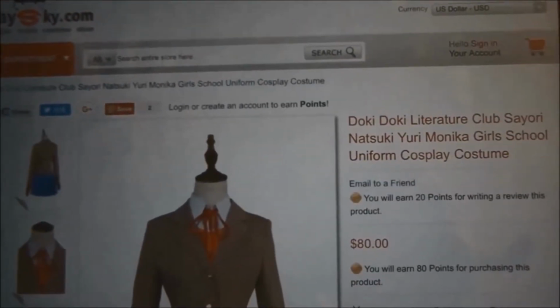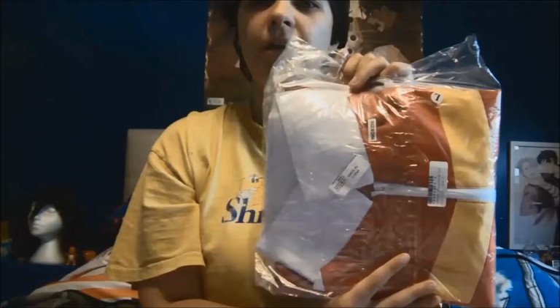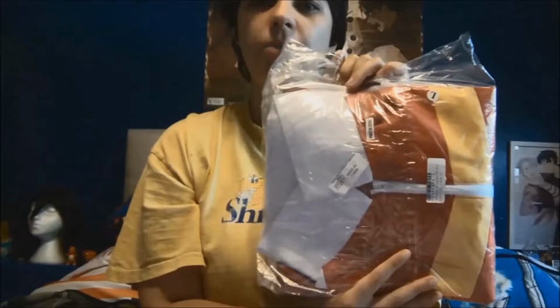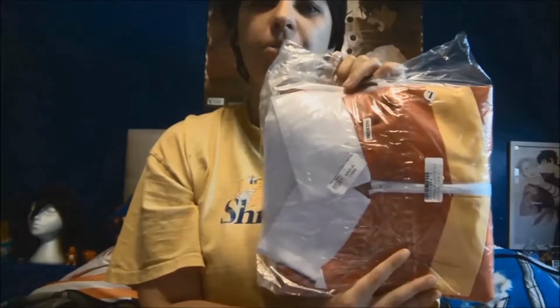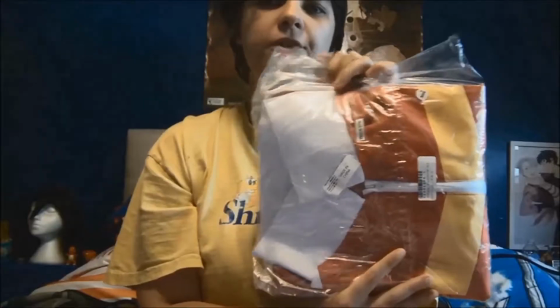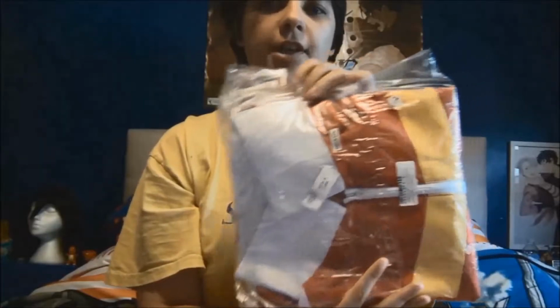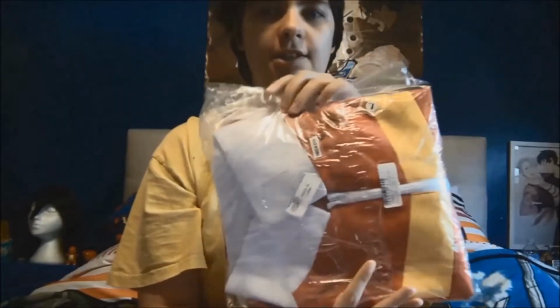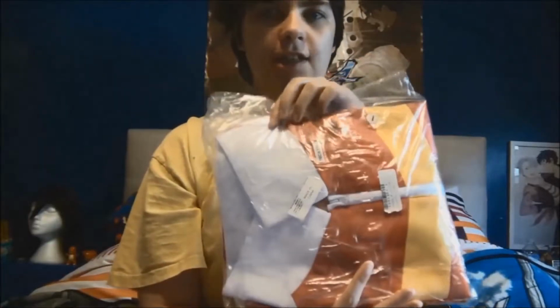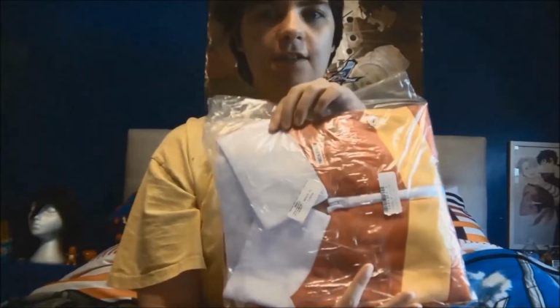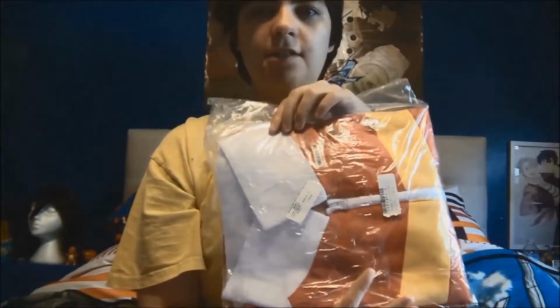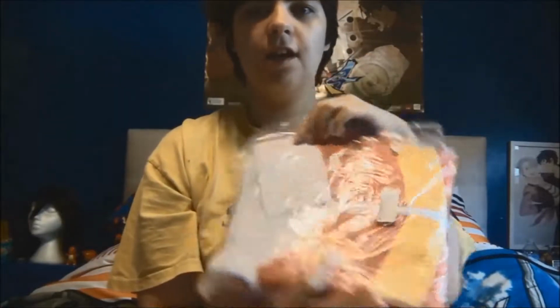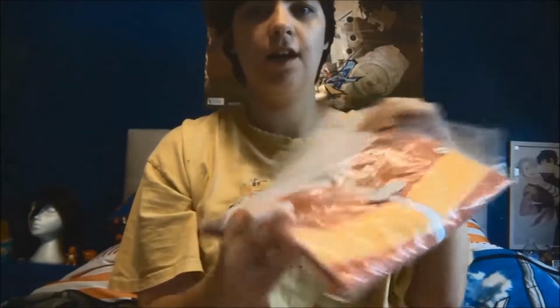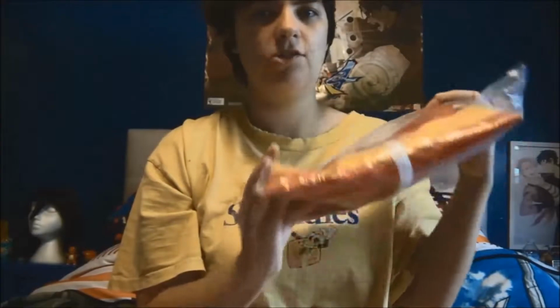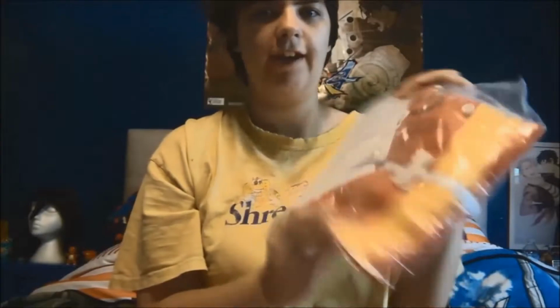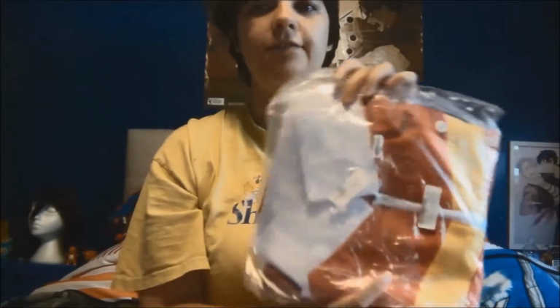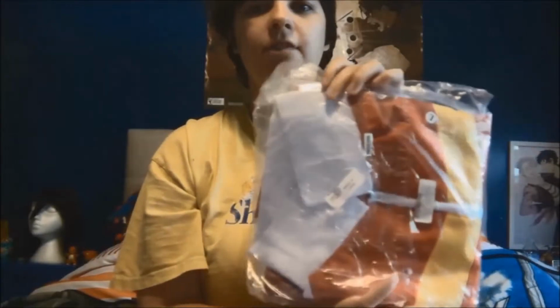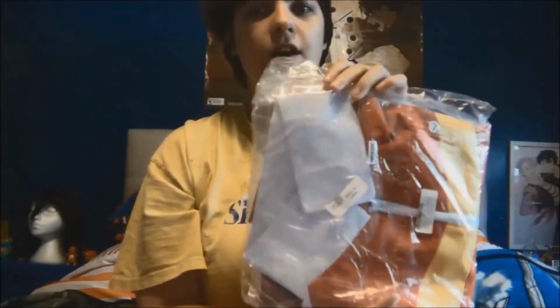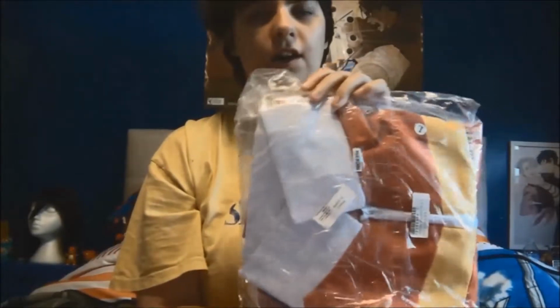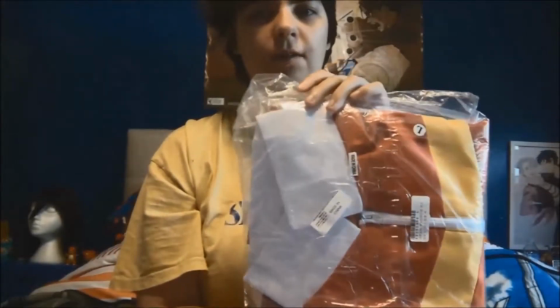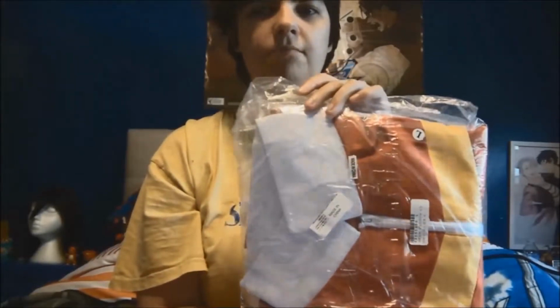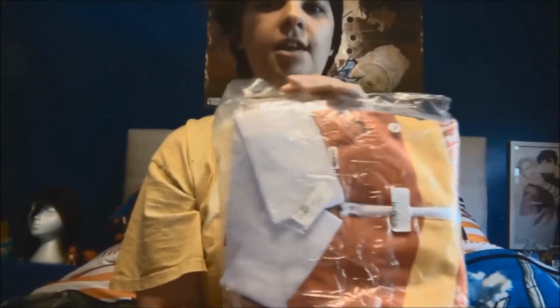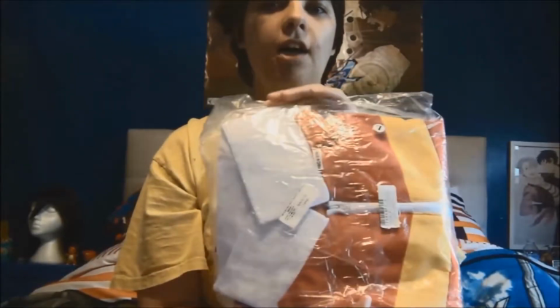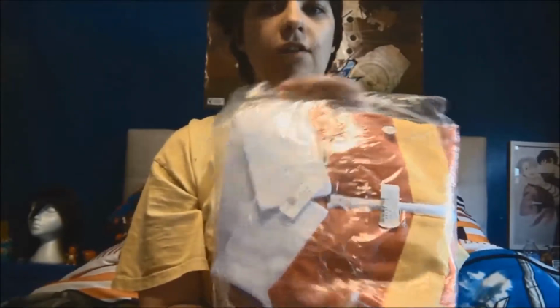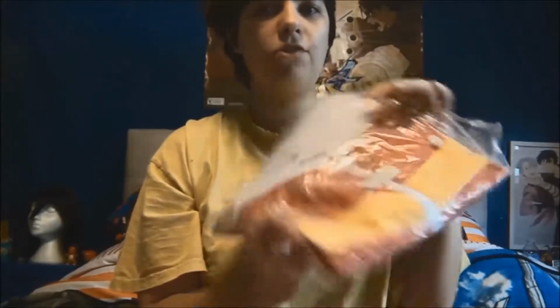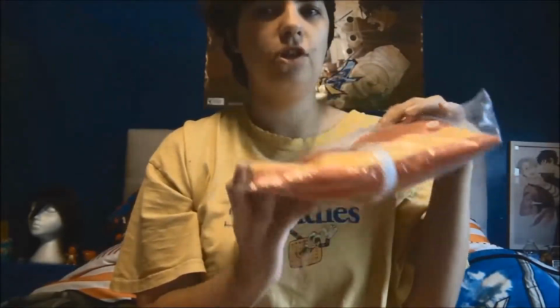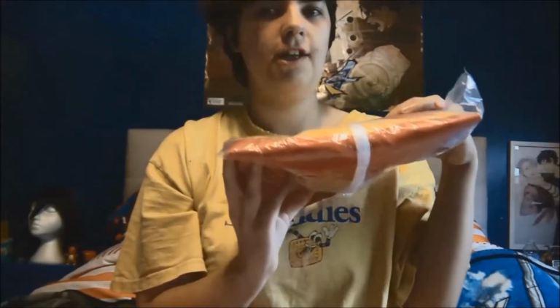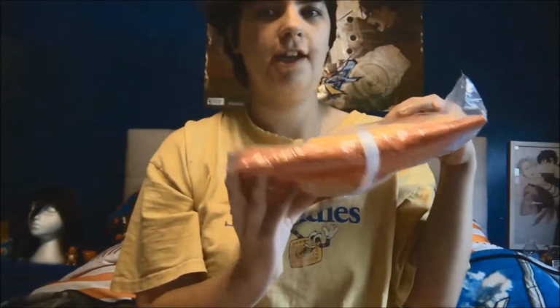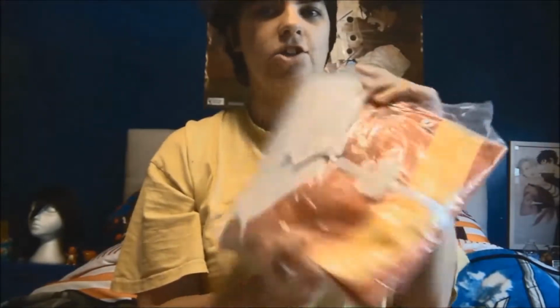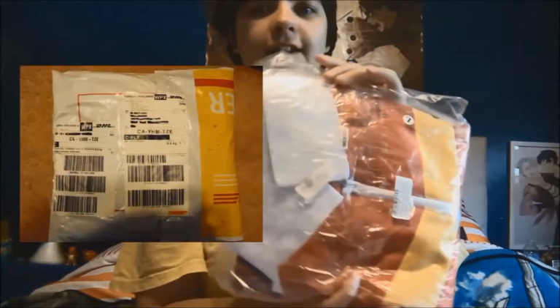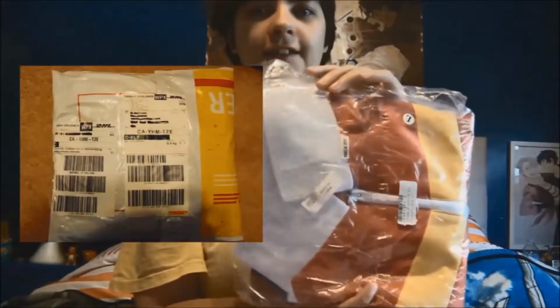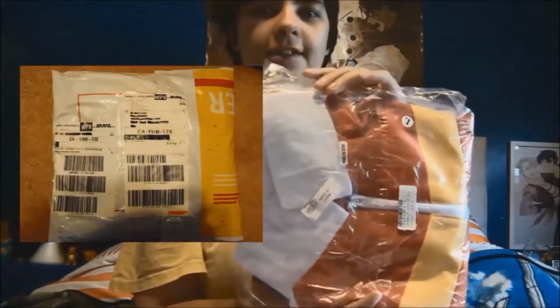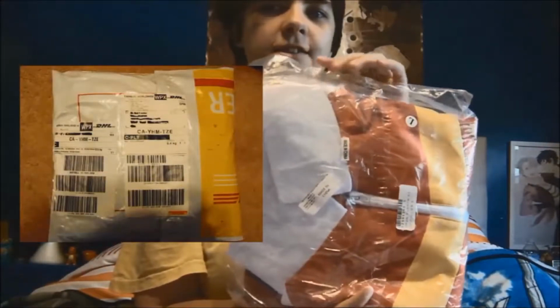The cosplay I'll be reviewing is Keith's jacket. I love Voltron and I just had to get this.